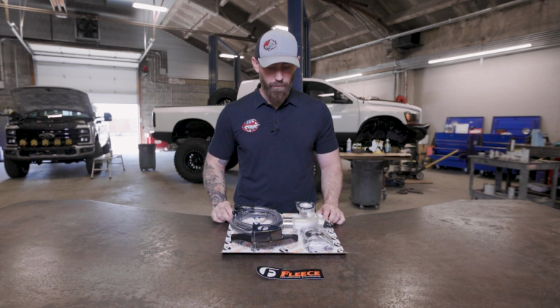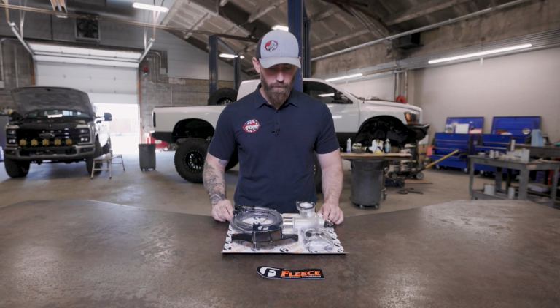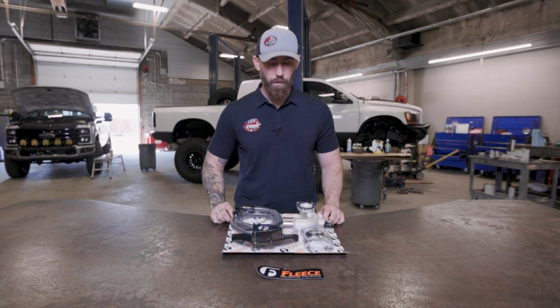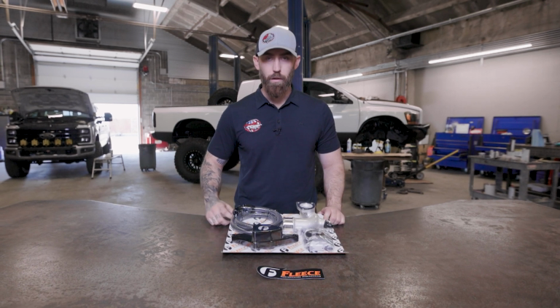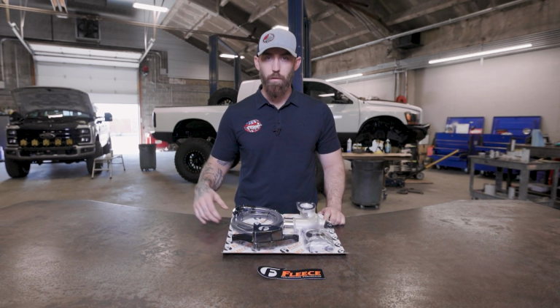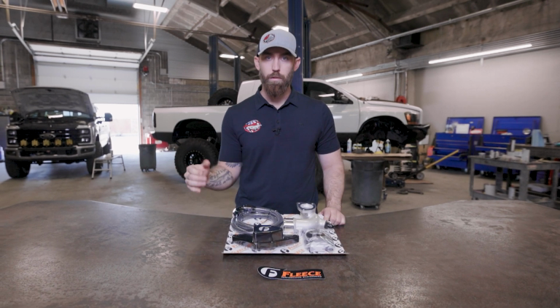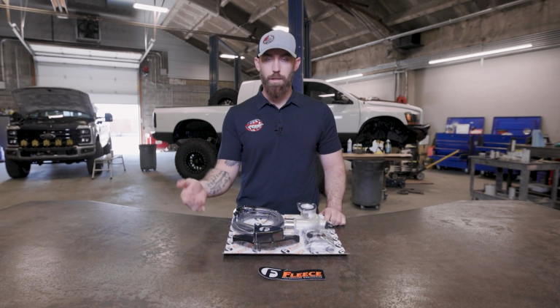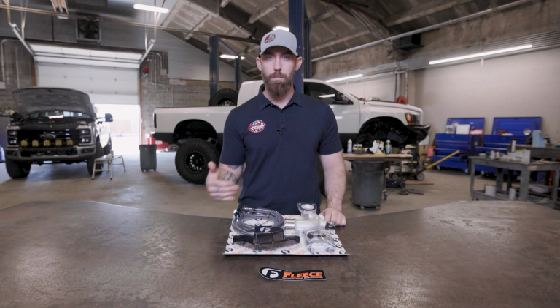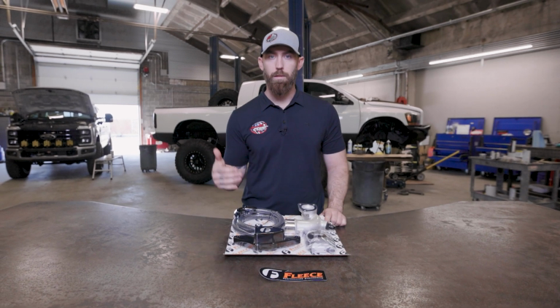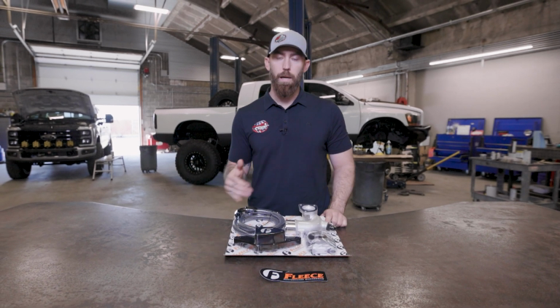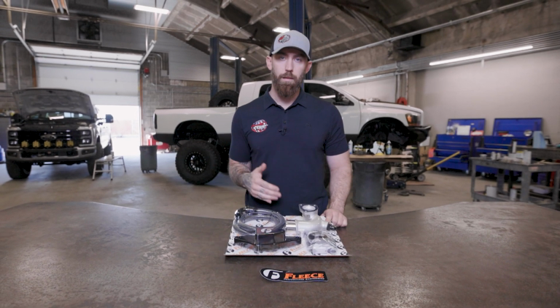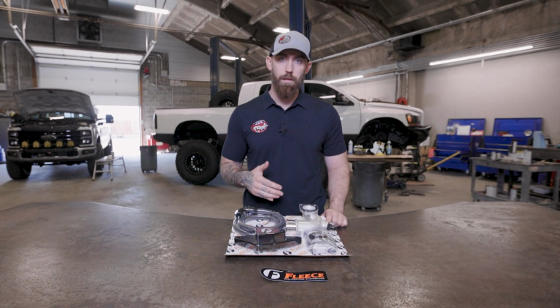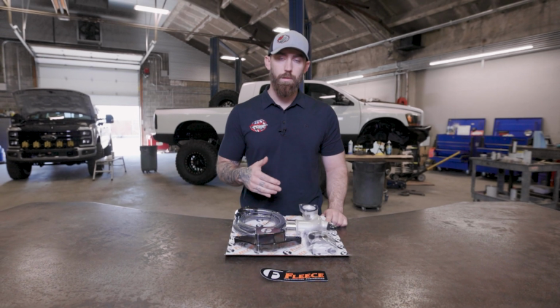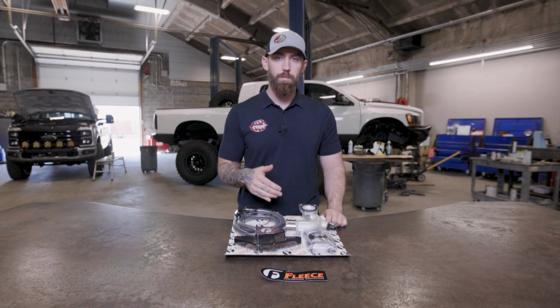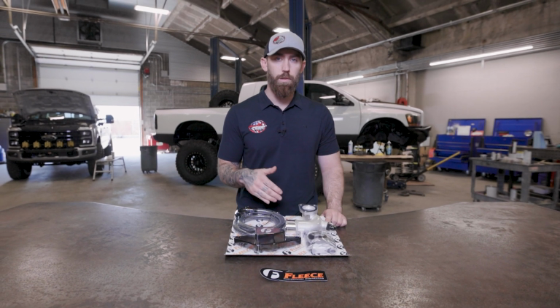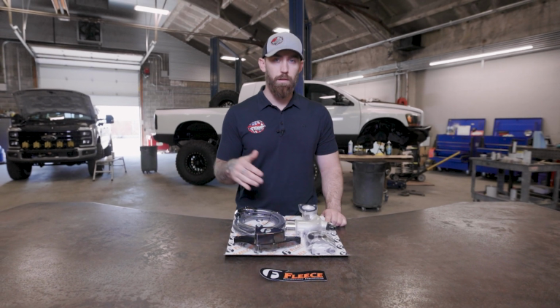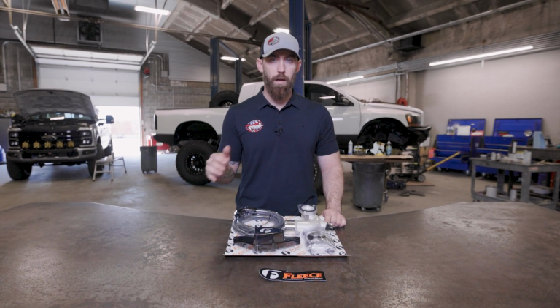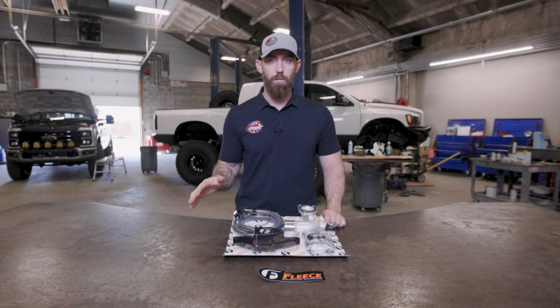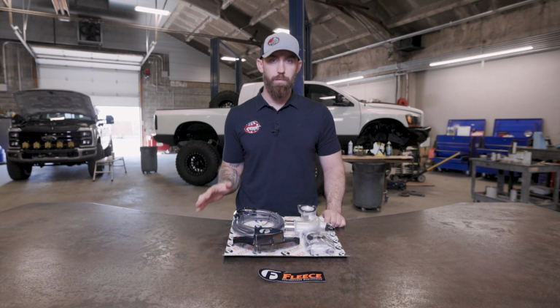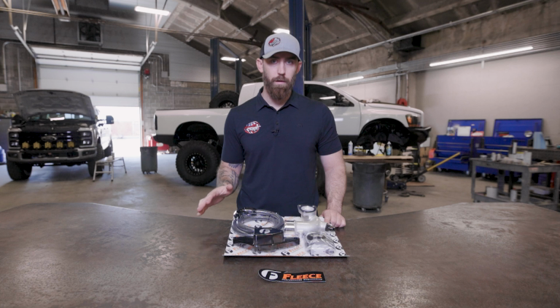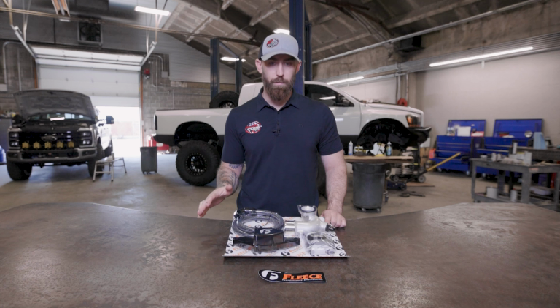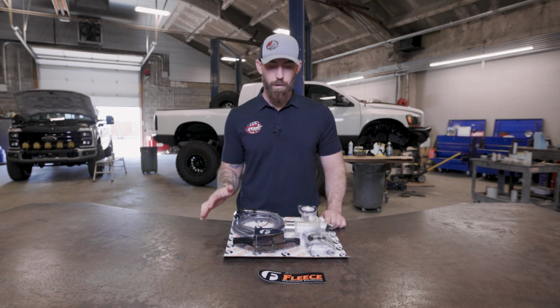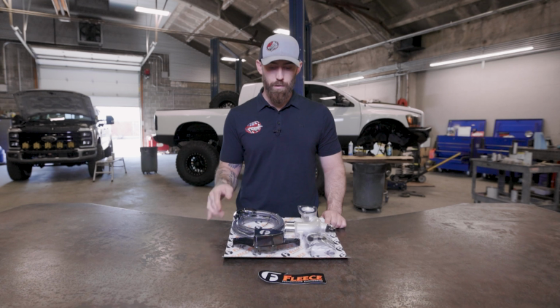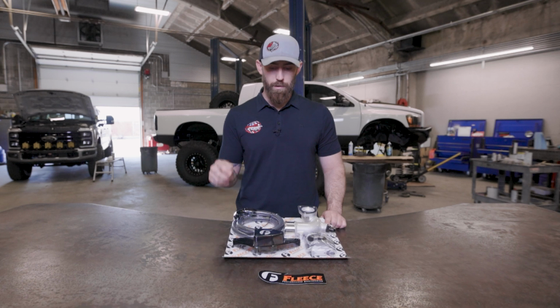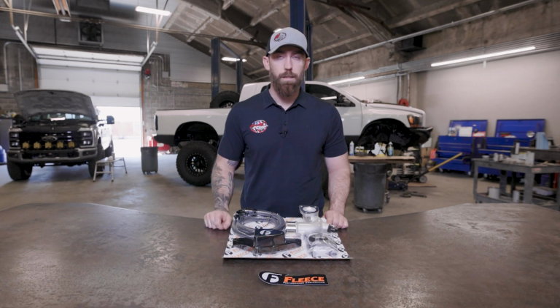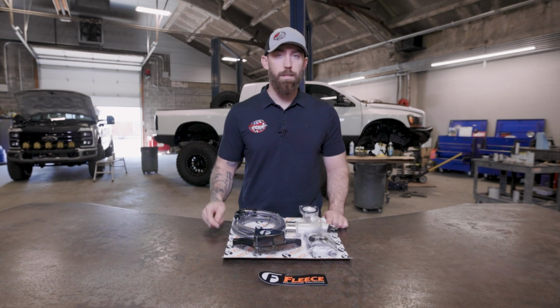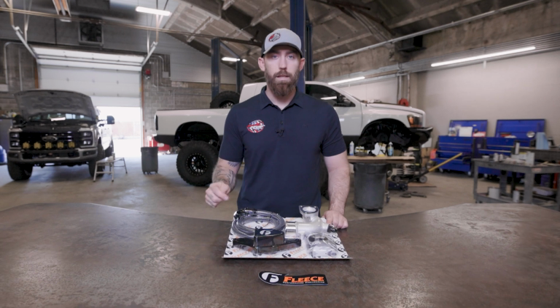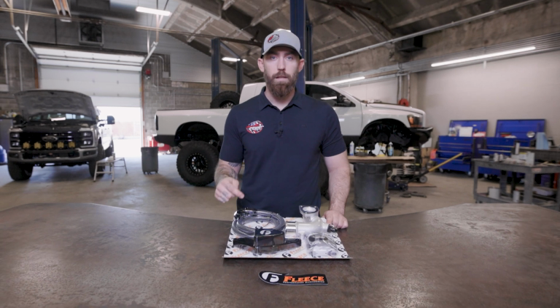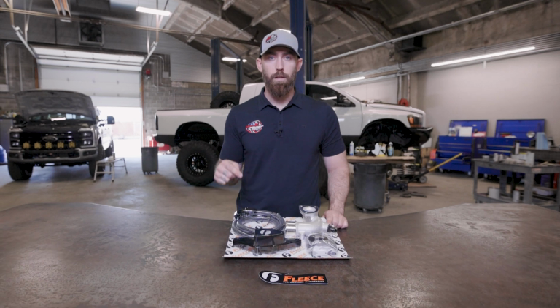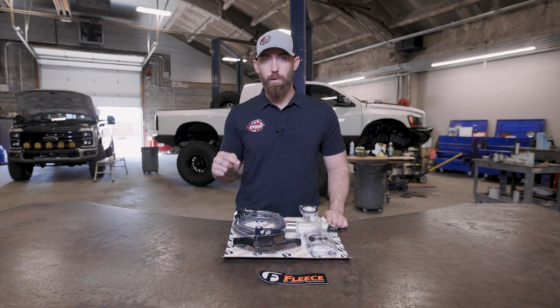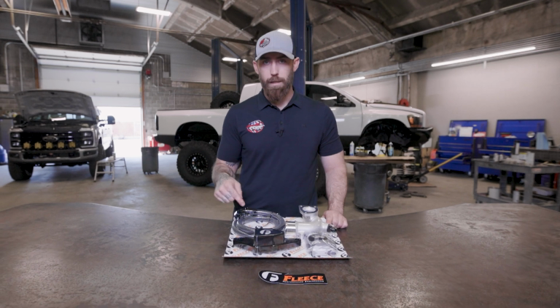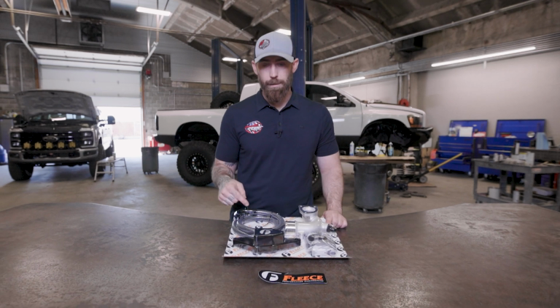So if you're looking to lower those temps in the back of the engine, especially in the higher horsepower applications, this is the kit you're going to want to get.